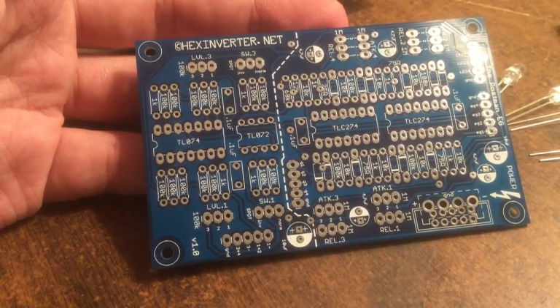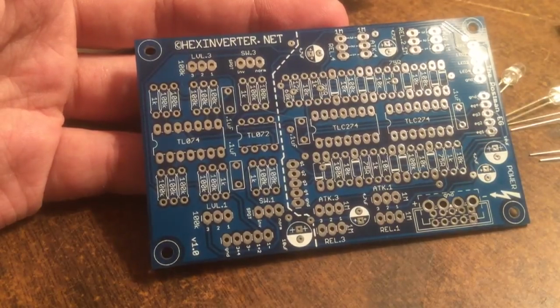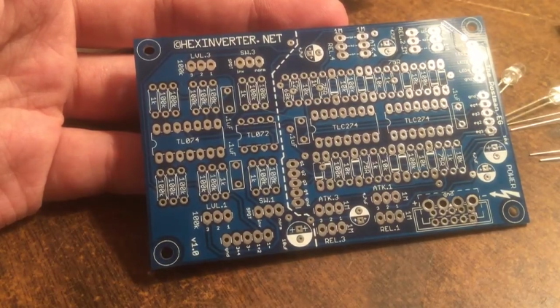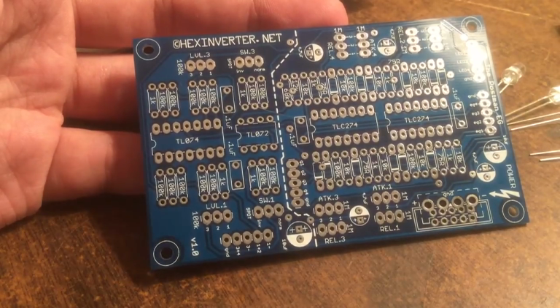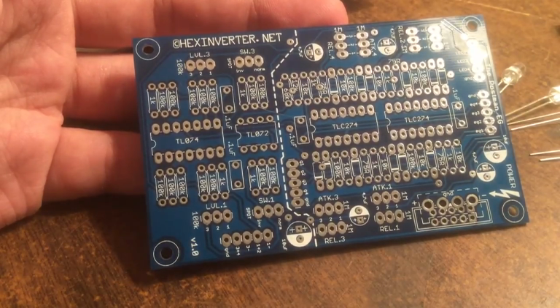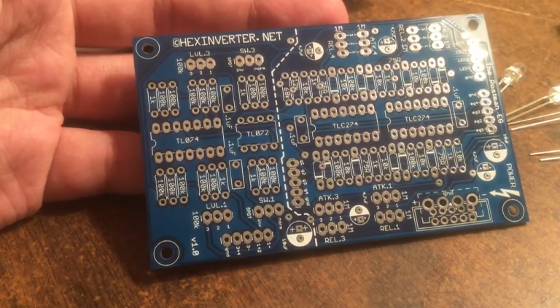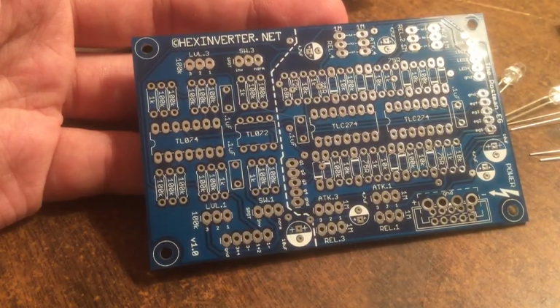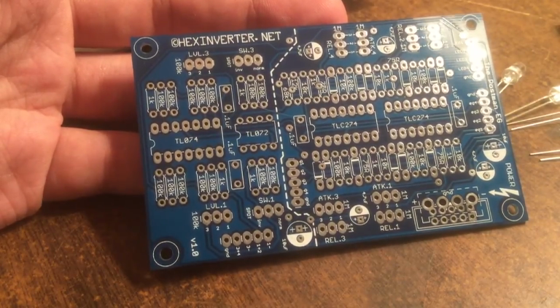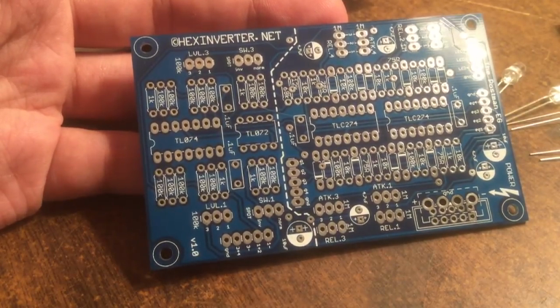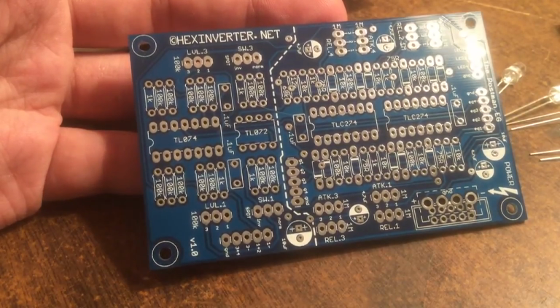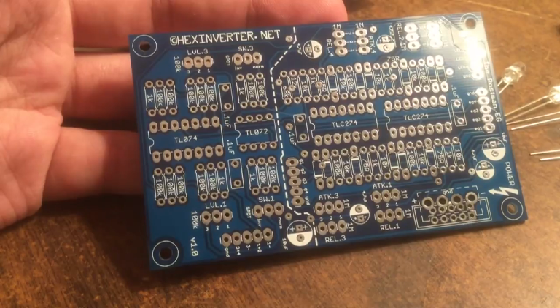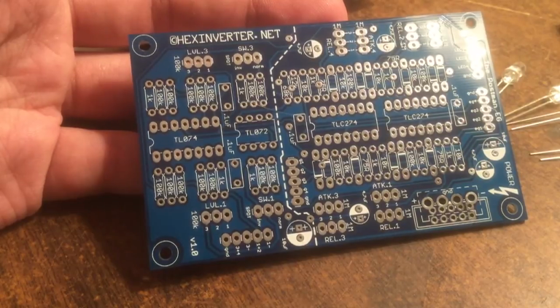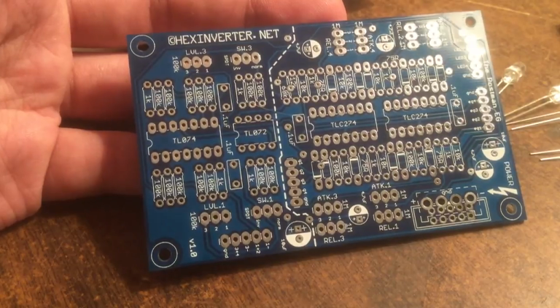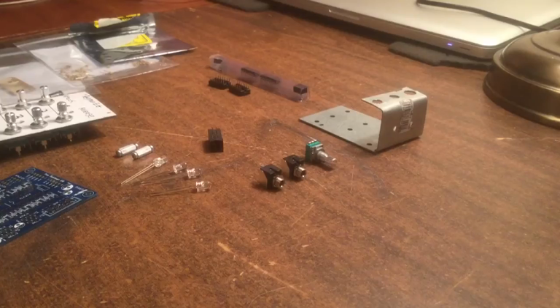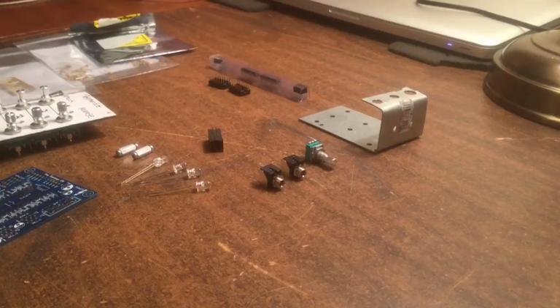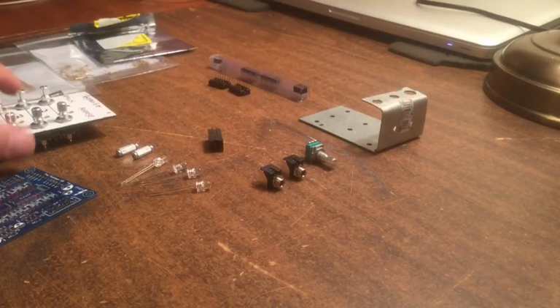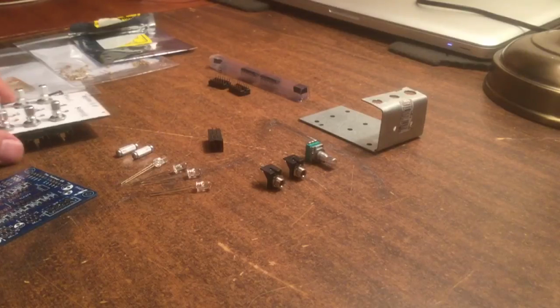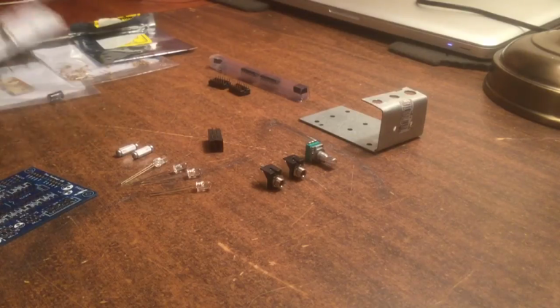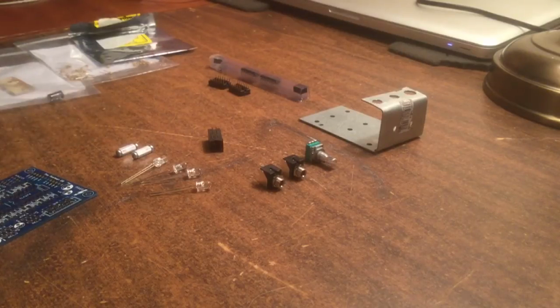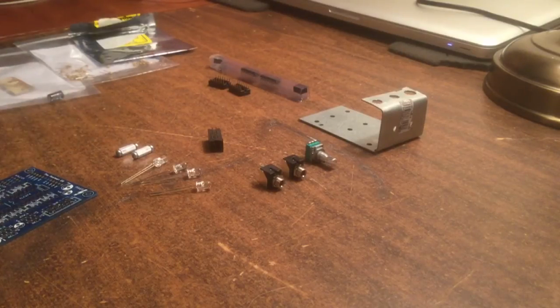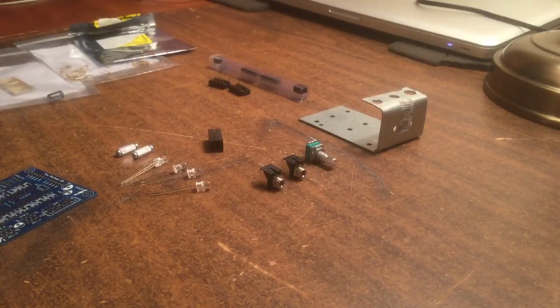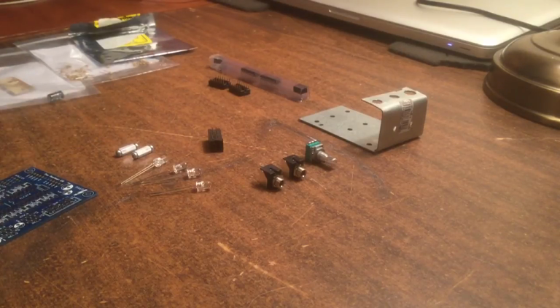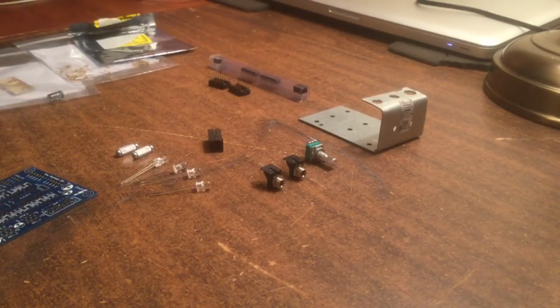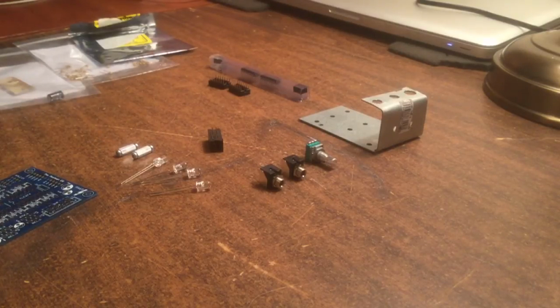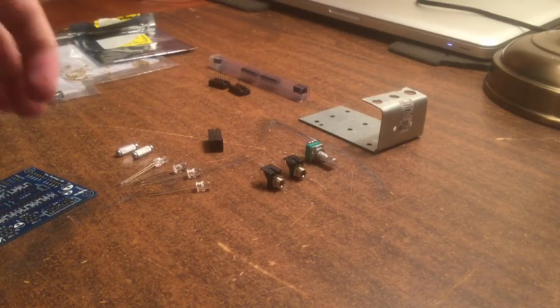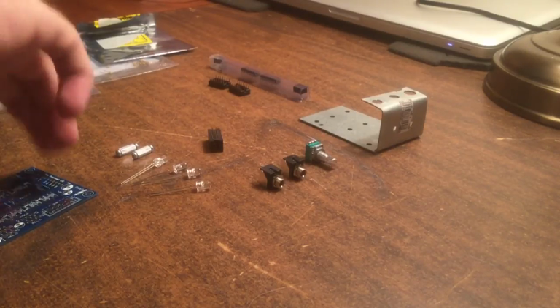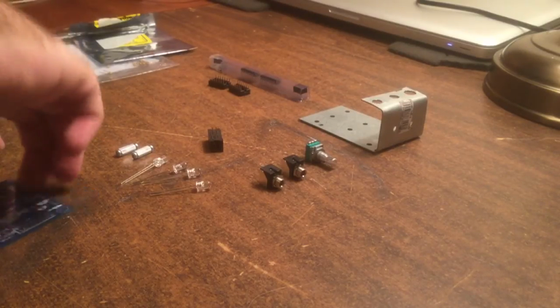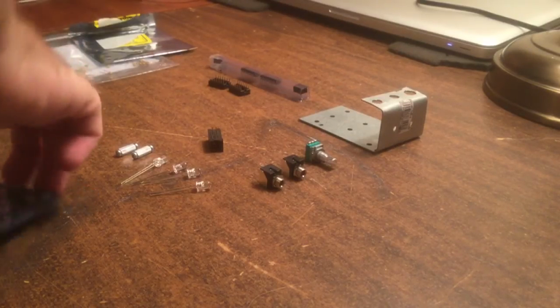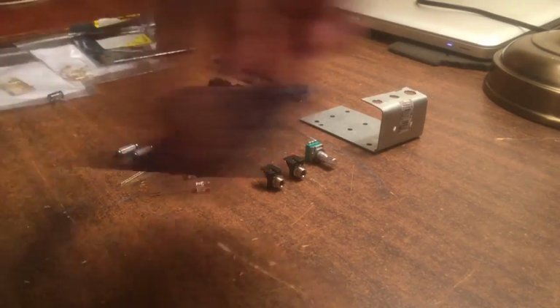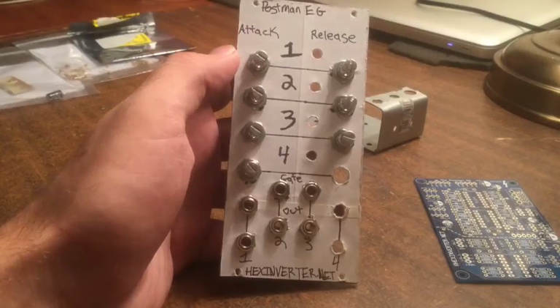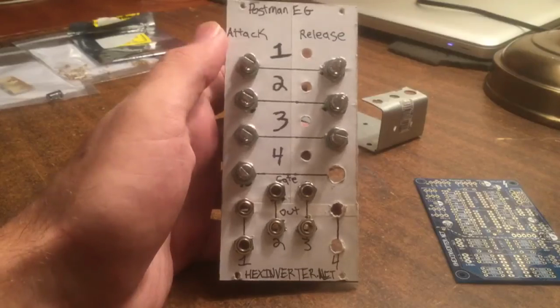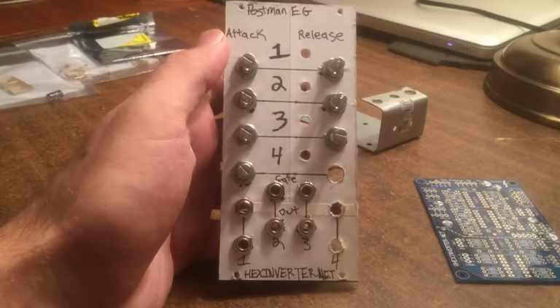You can see it kind of separated by that dotted line there. There's a simple build and then a complex build. We're gonna go ahead and do the simple build.